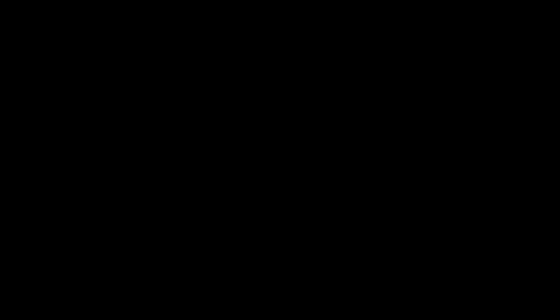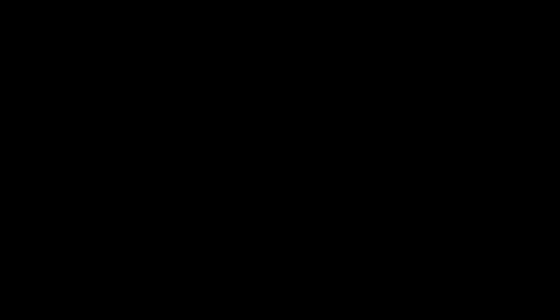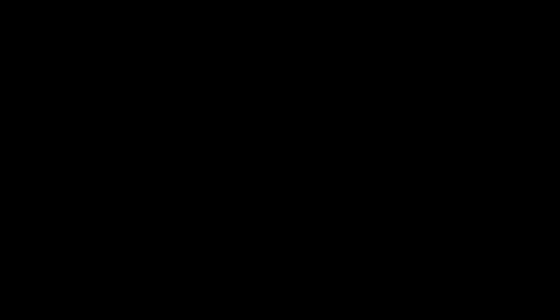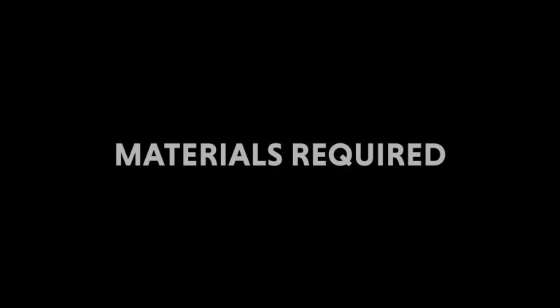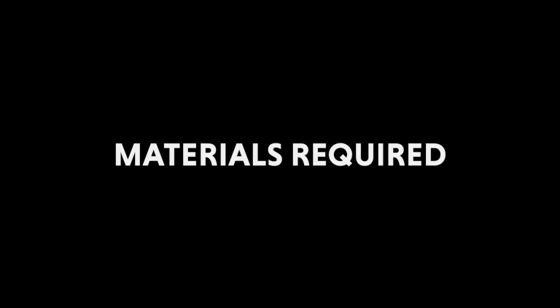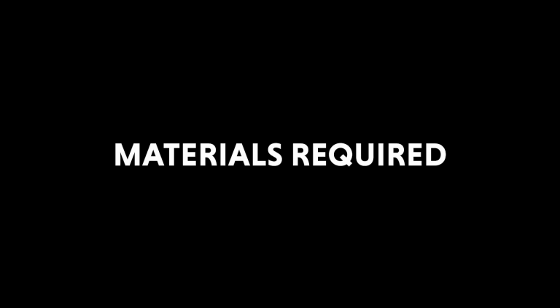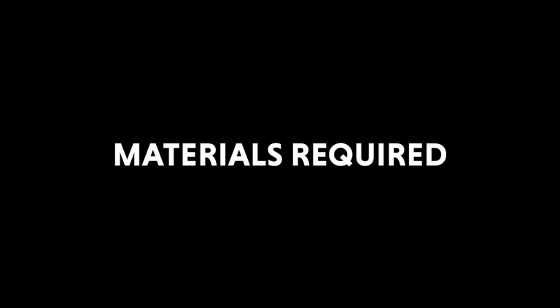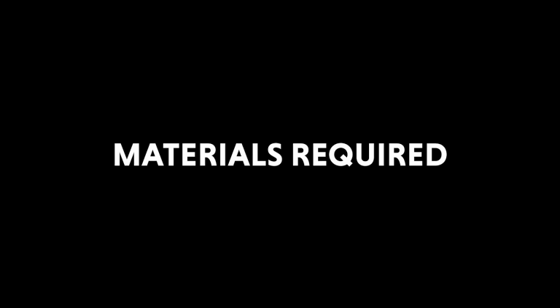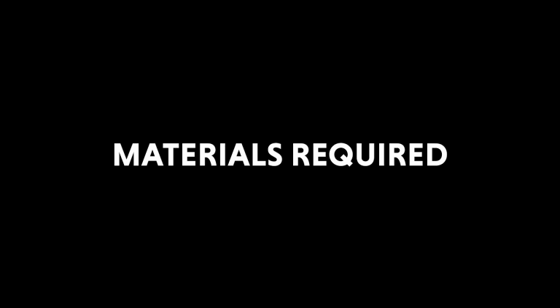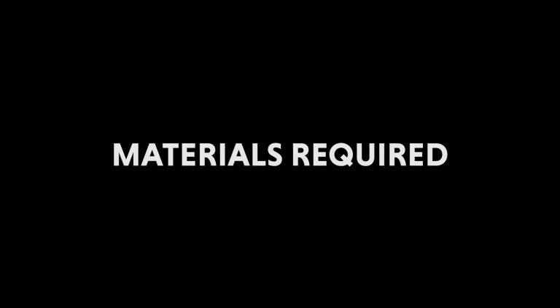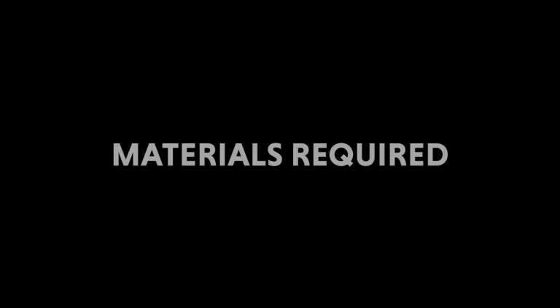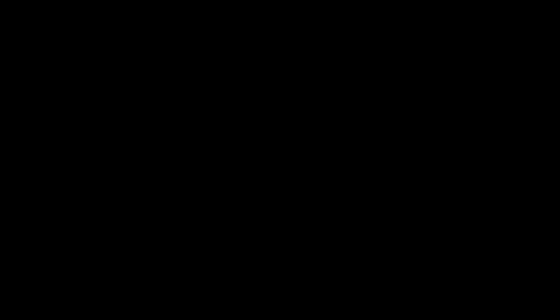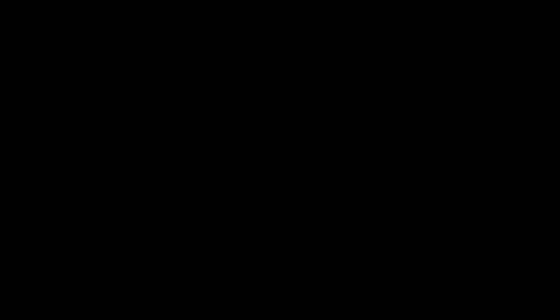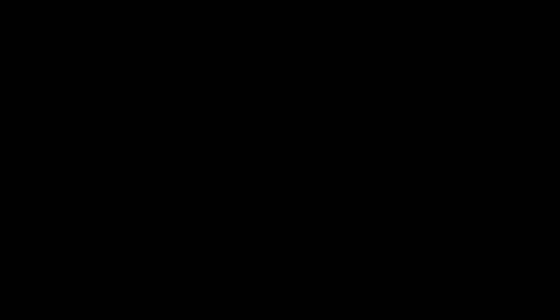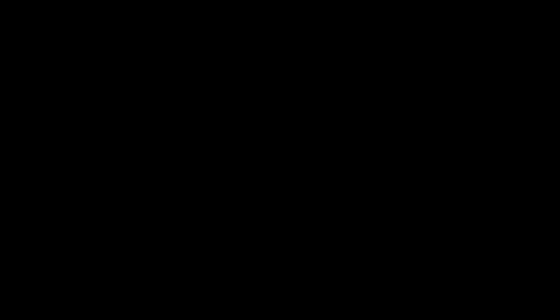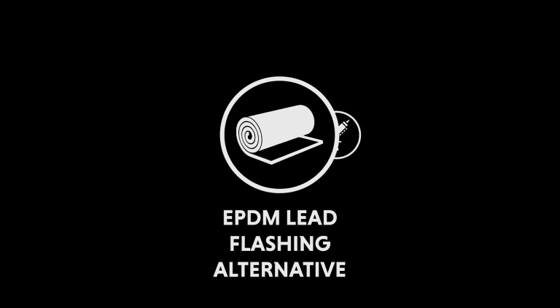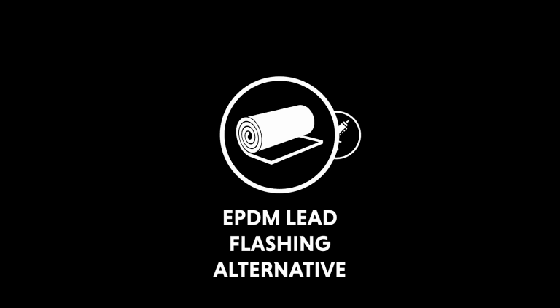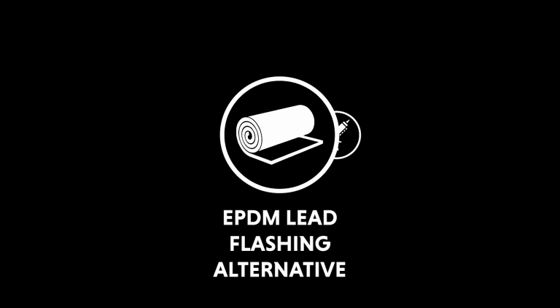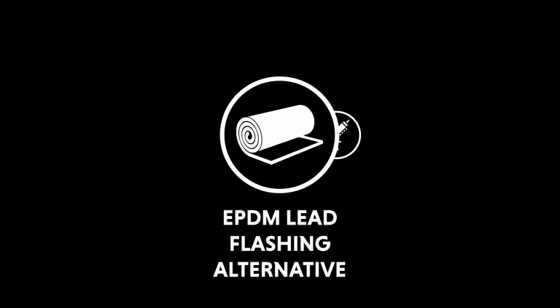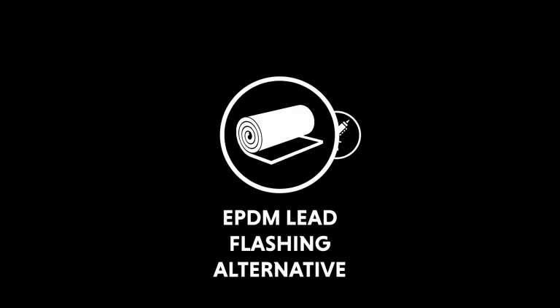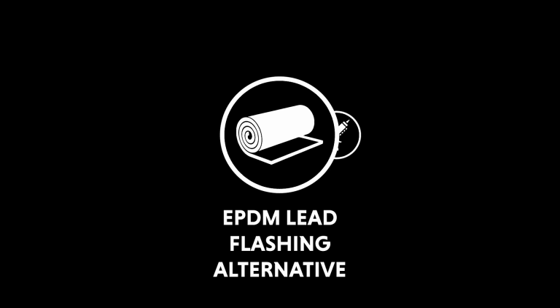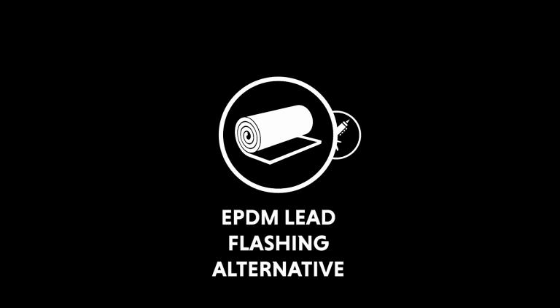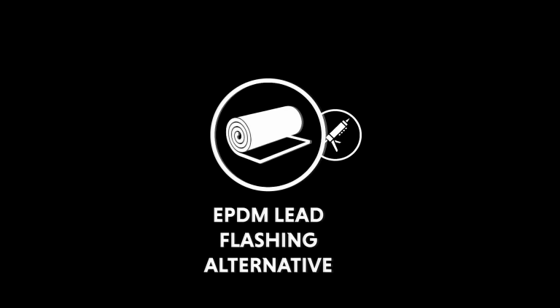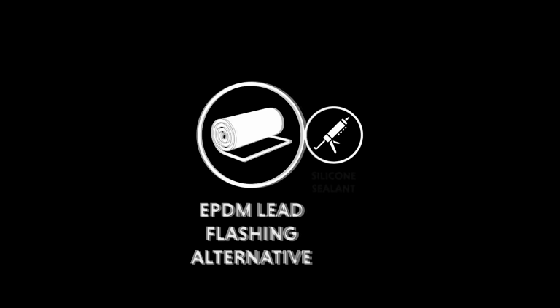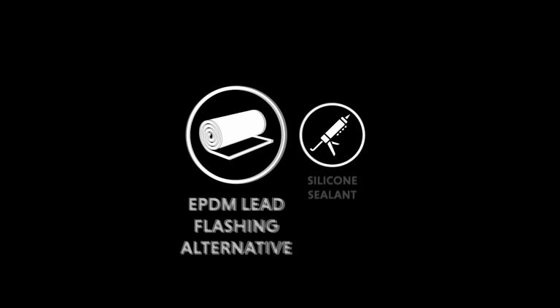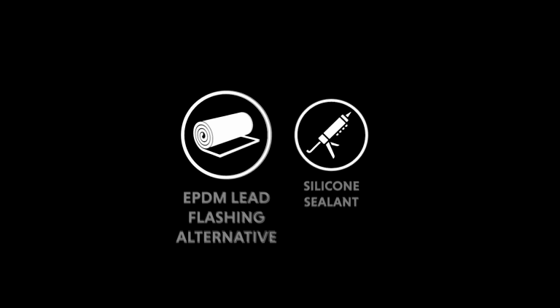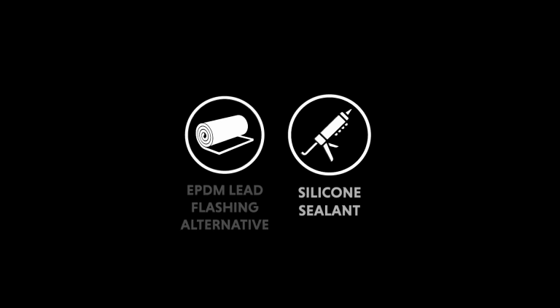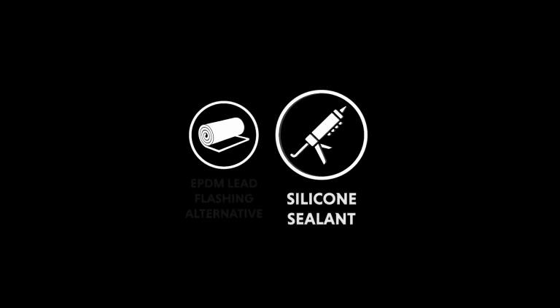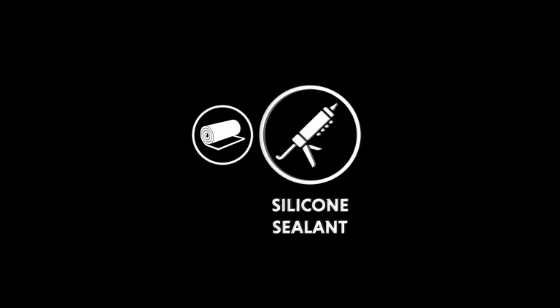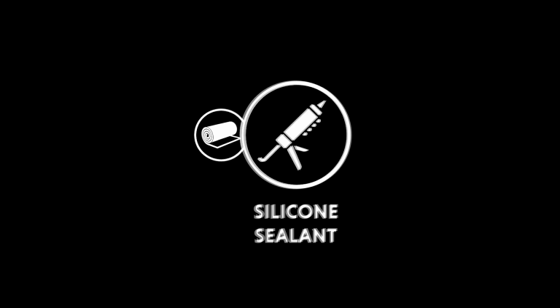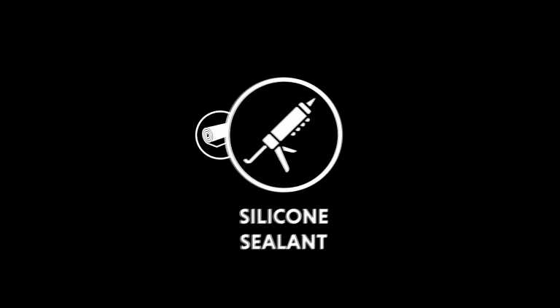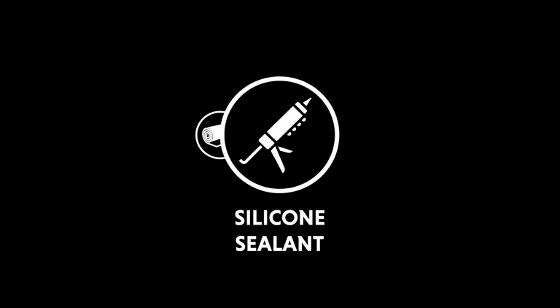Materials required: EPDM lead flashing alternative, silicon sealant.